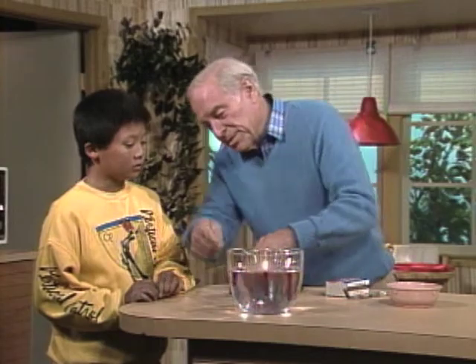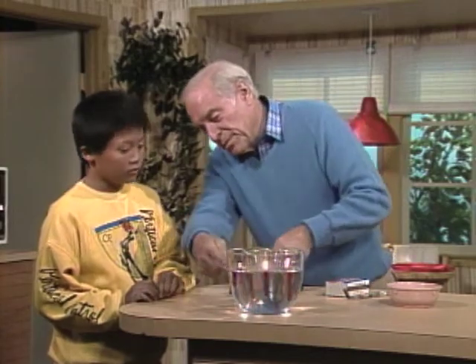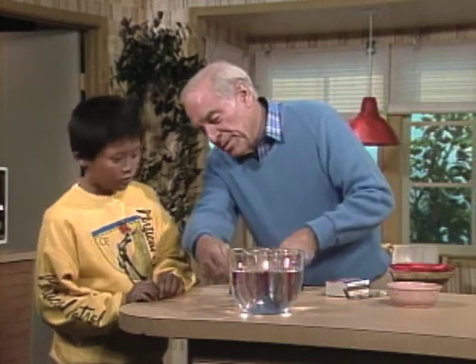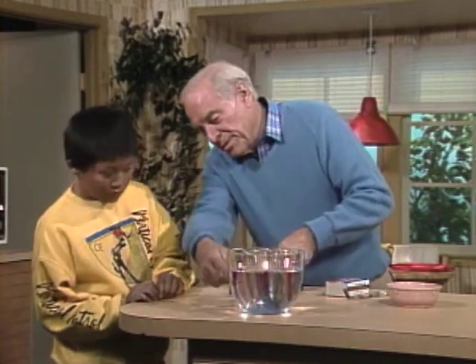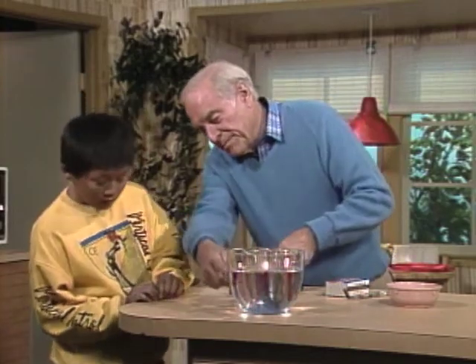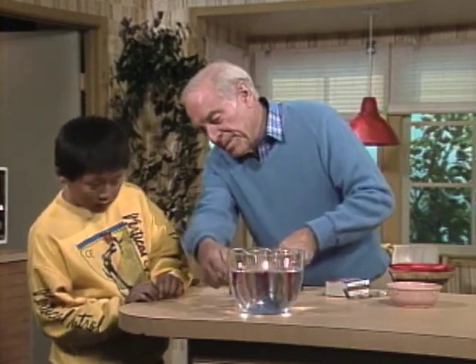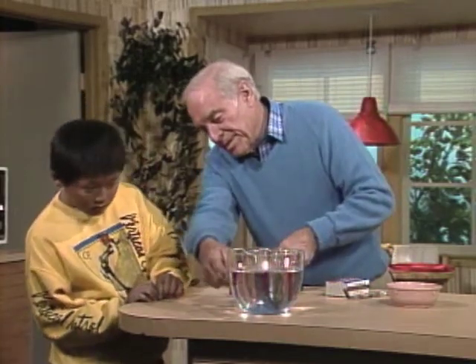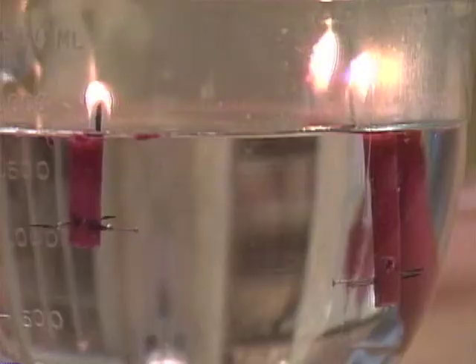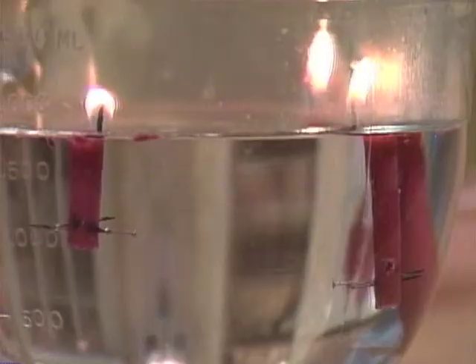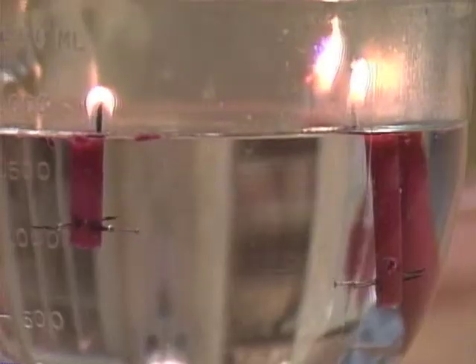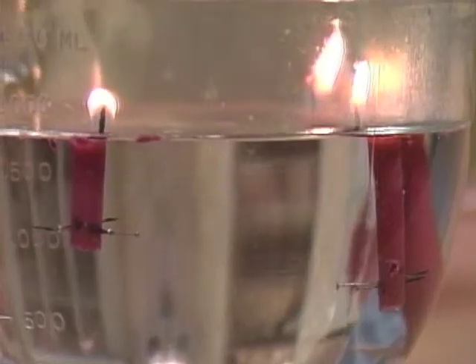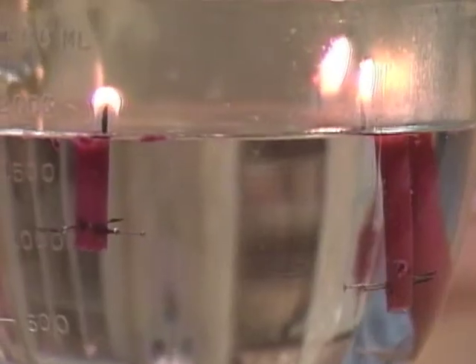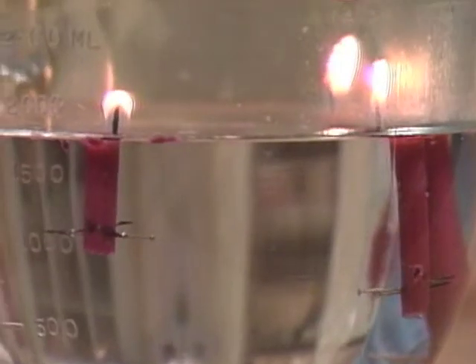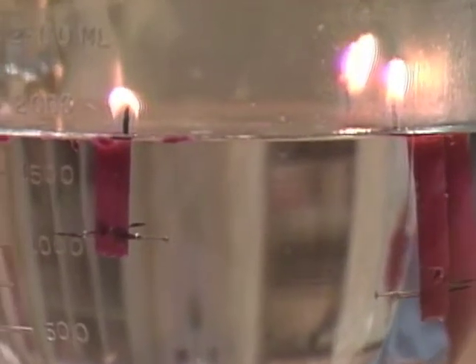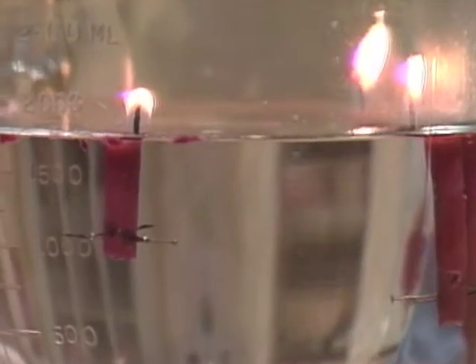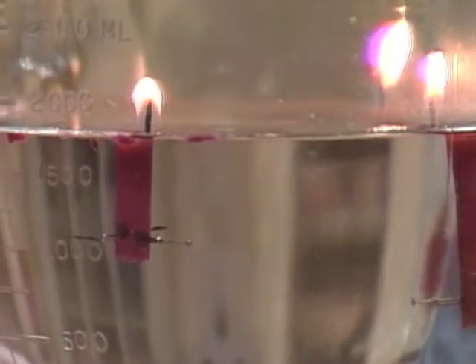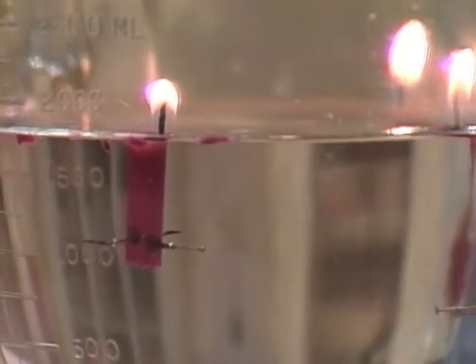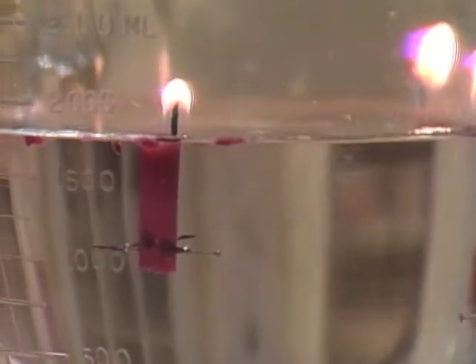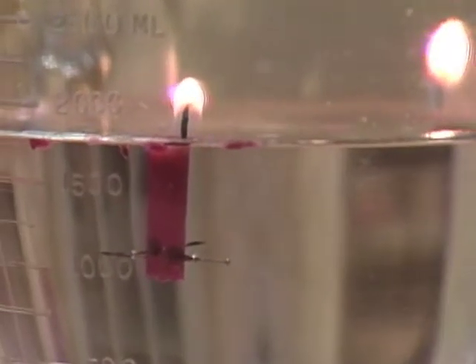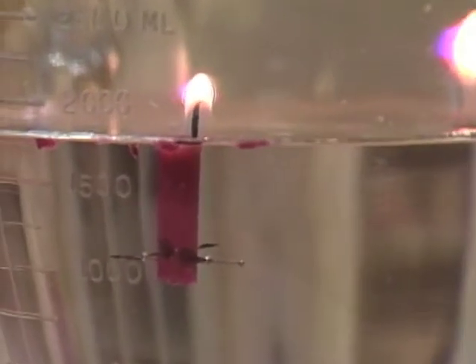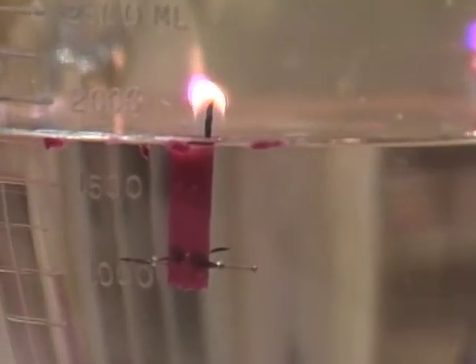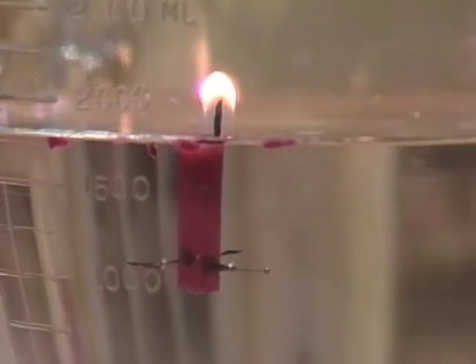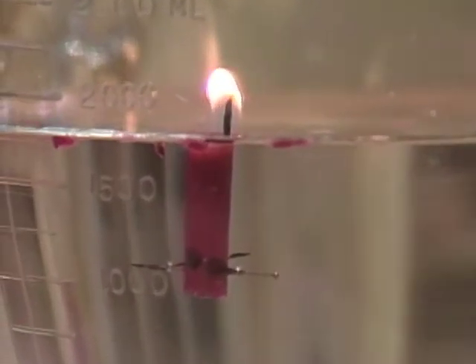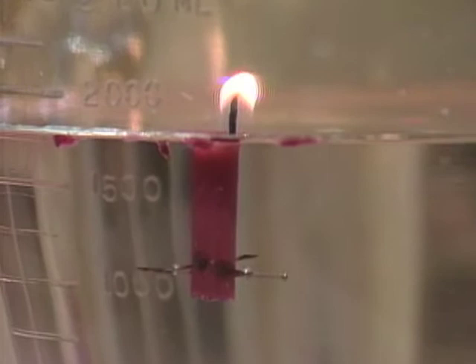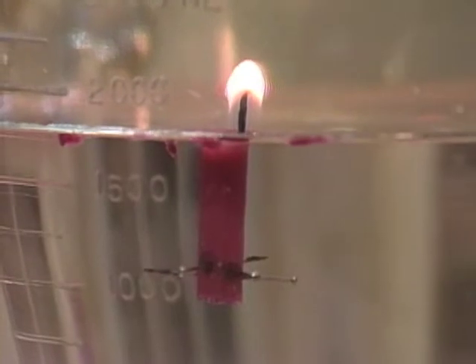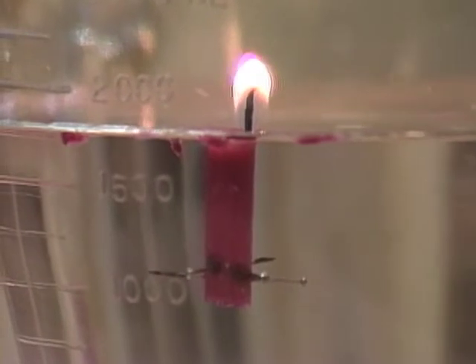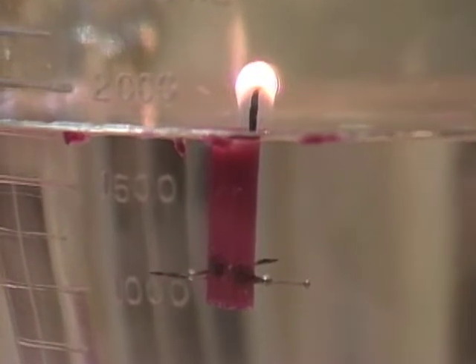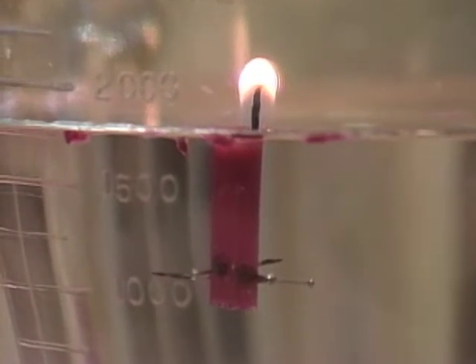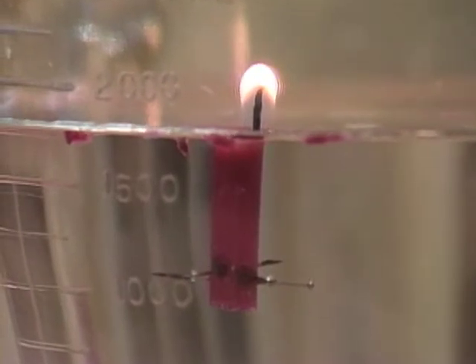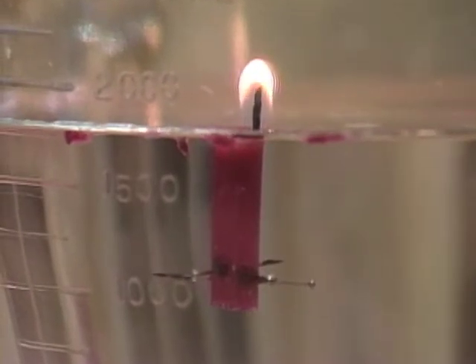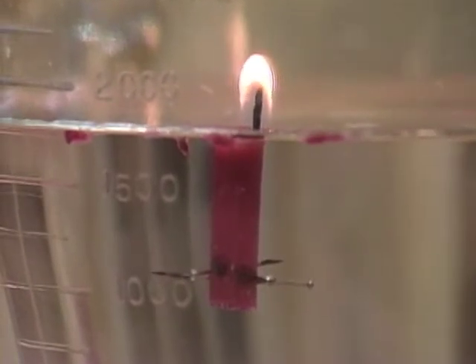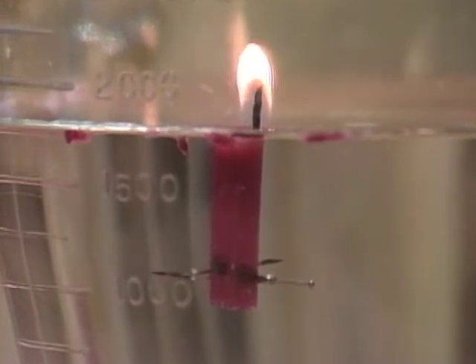See this one over here? It's been burning for 15 minutes and it still is now. Whoa. The secret is to get the candle to float upright.